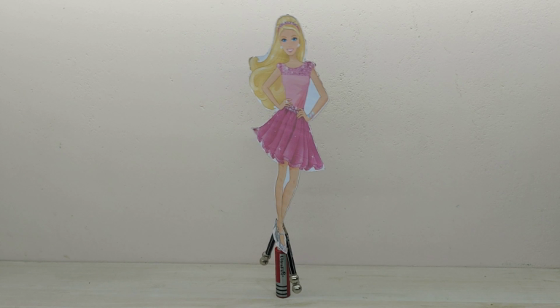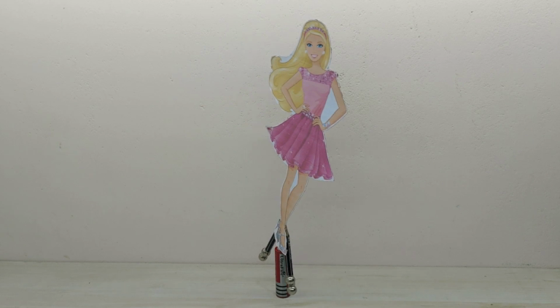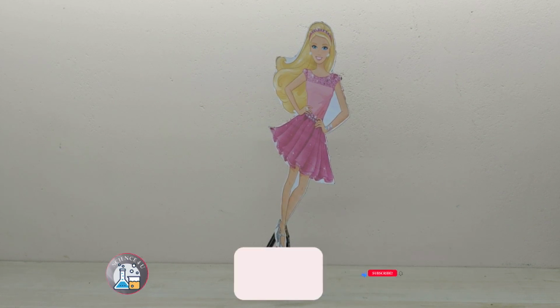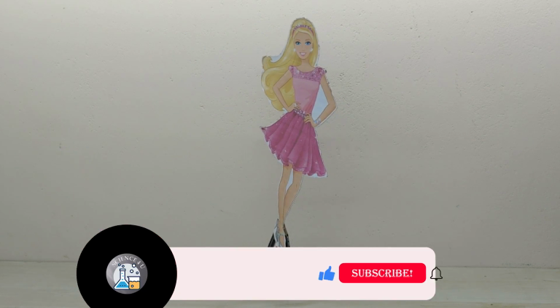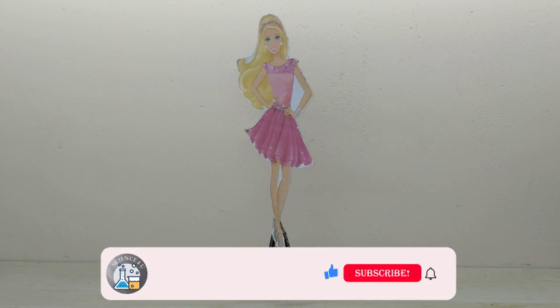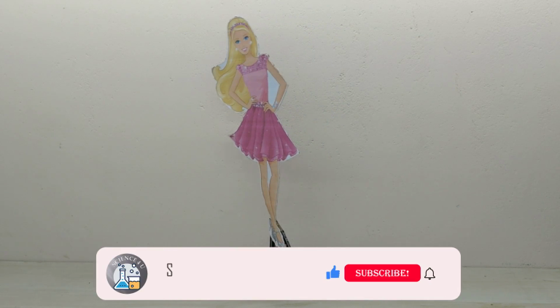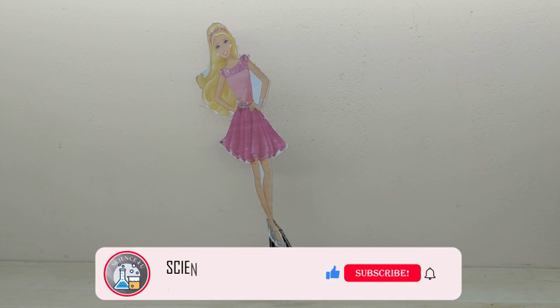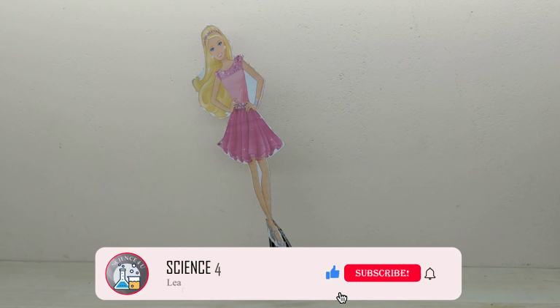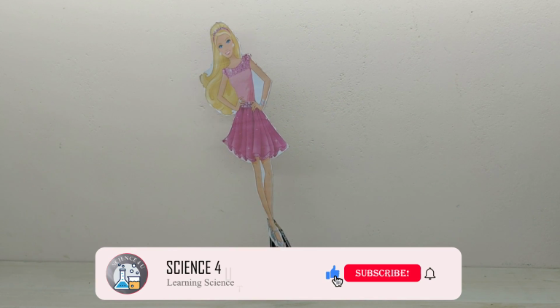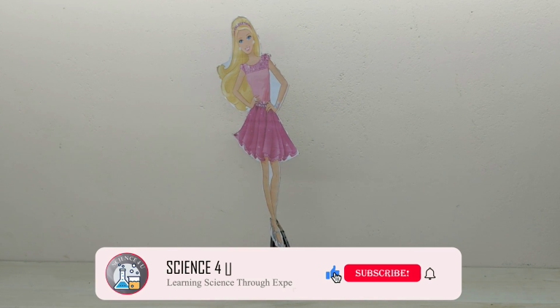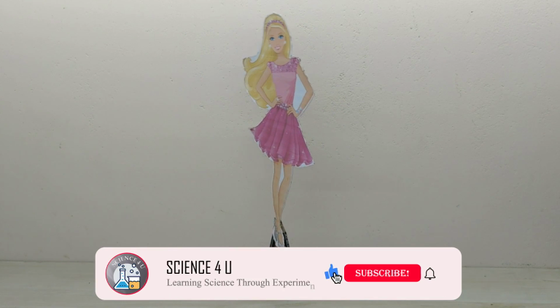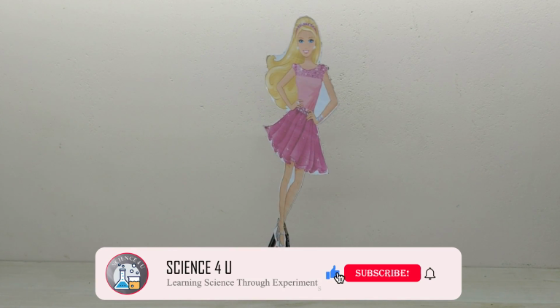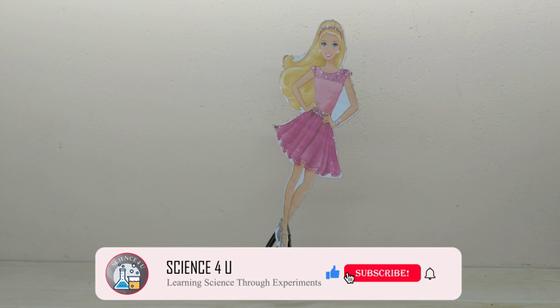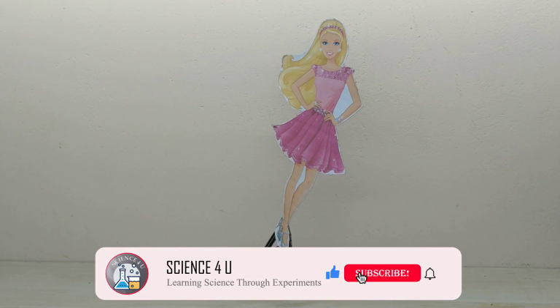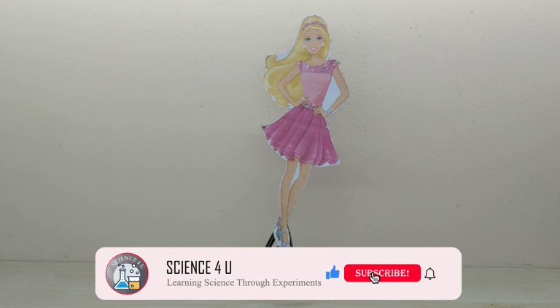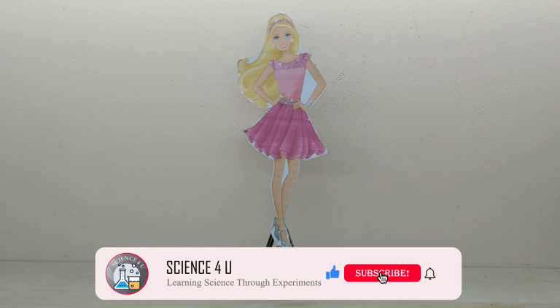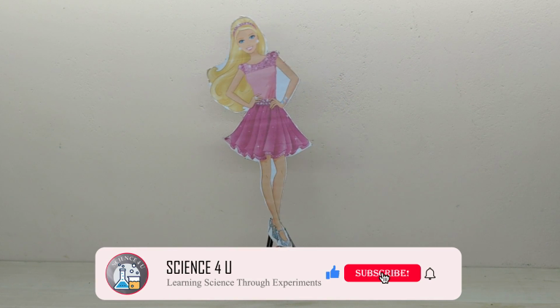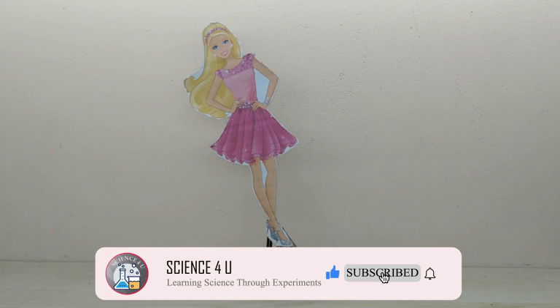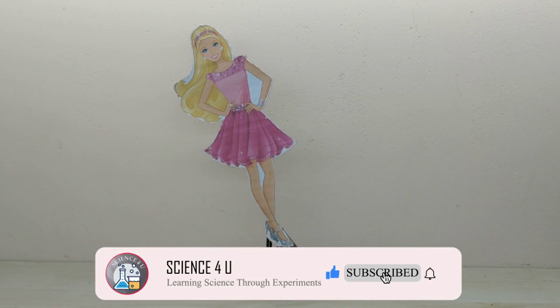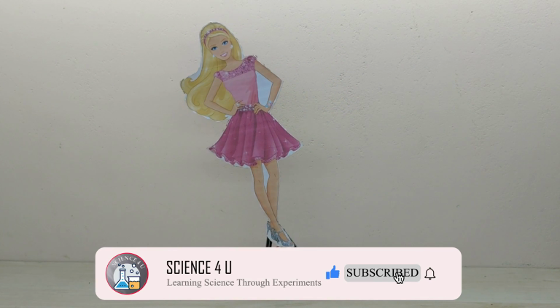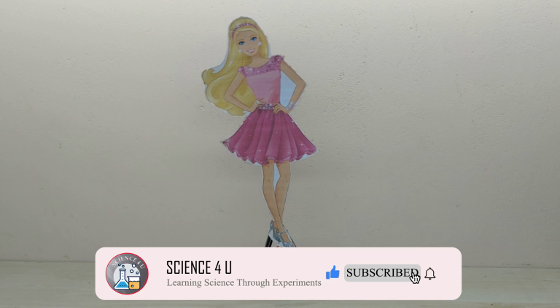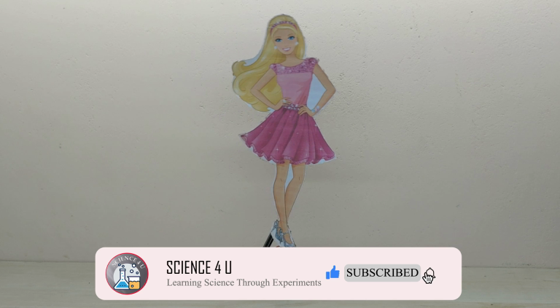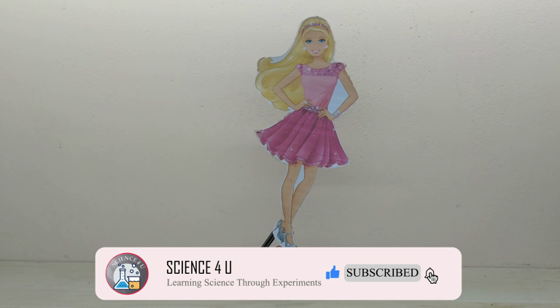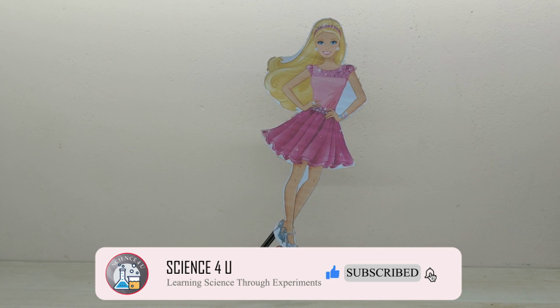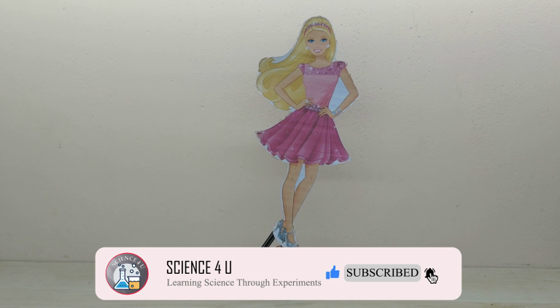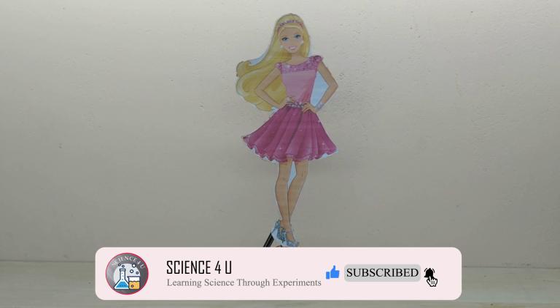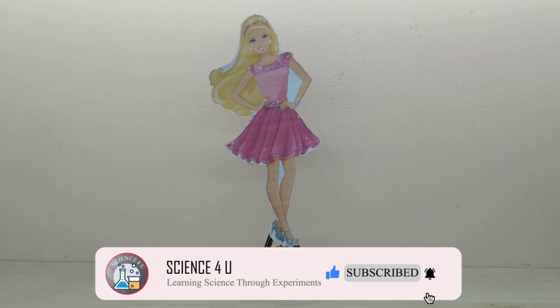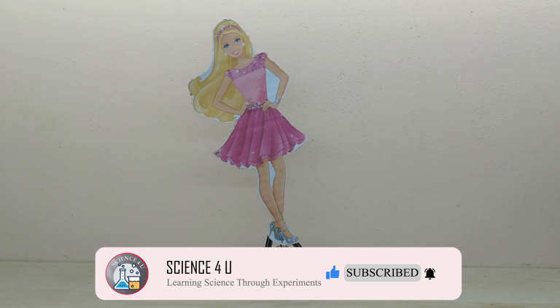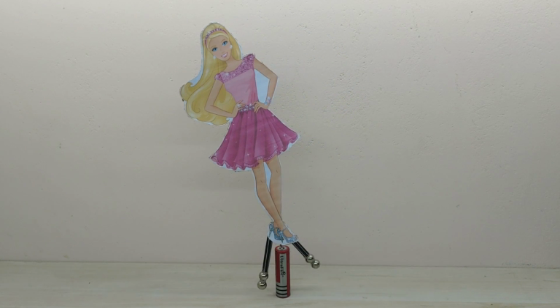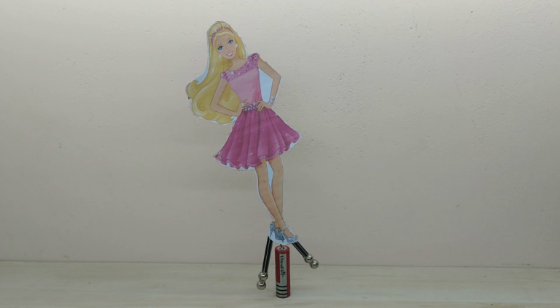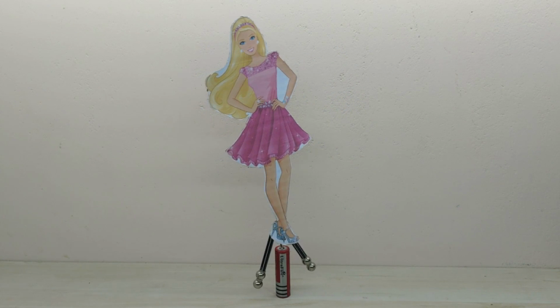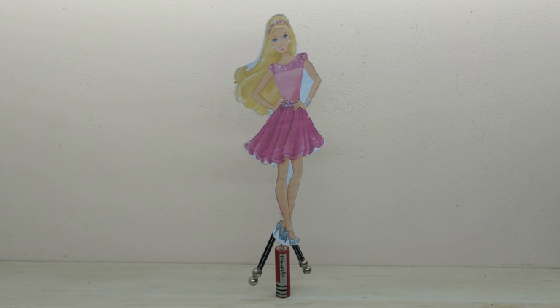If you like my projects, please subscribe to my channel for watching more interesting videos in future. Thank you.